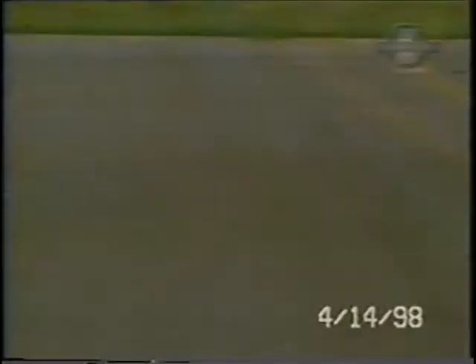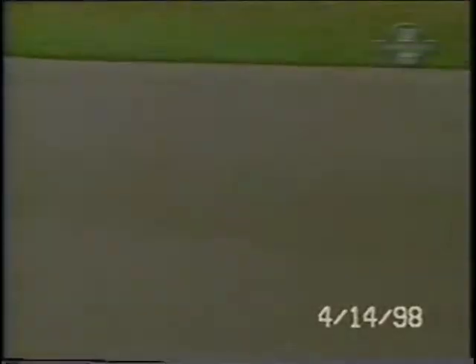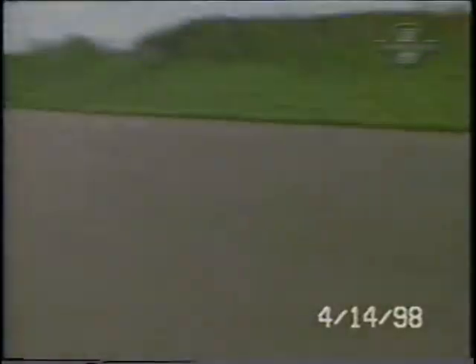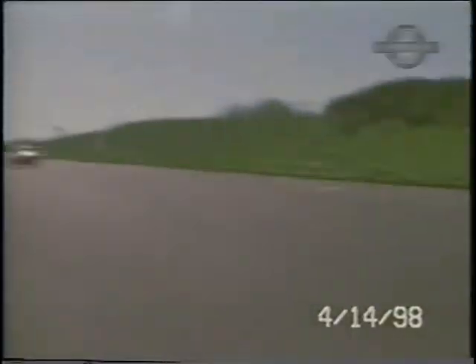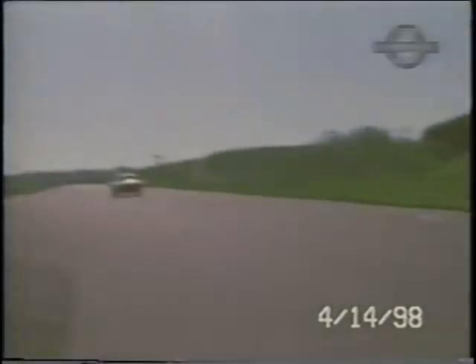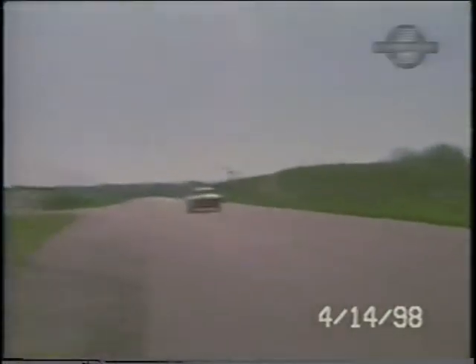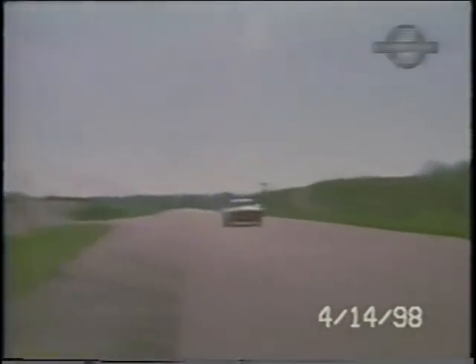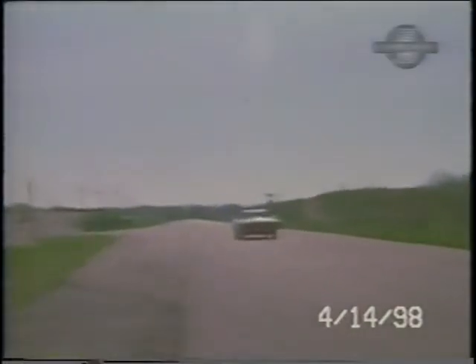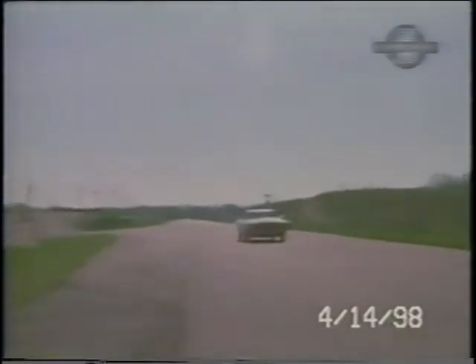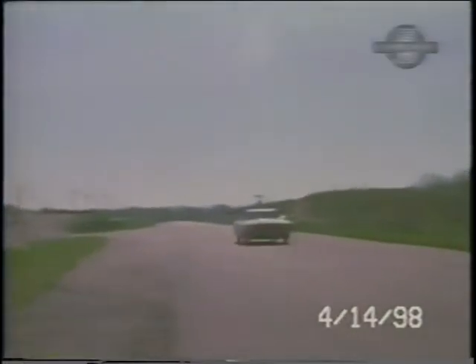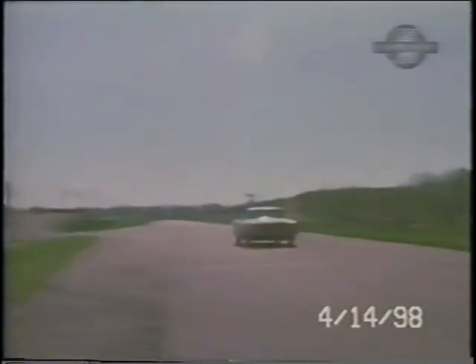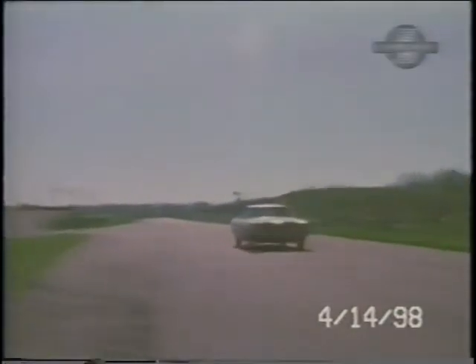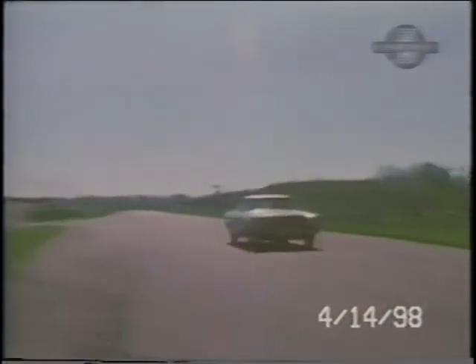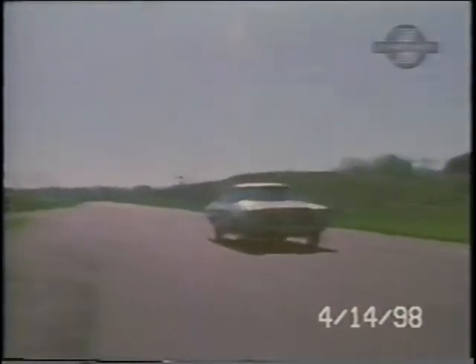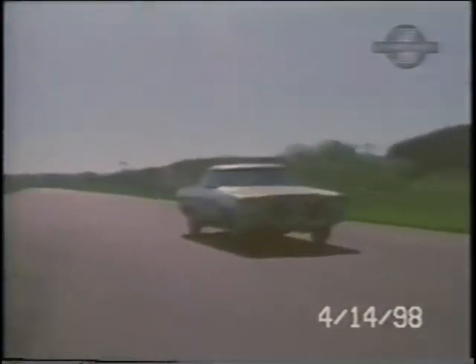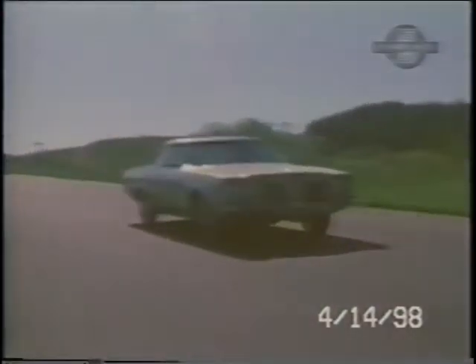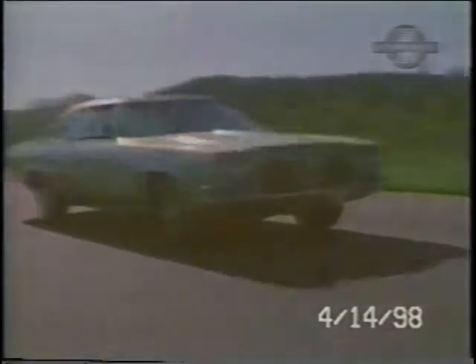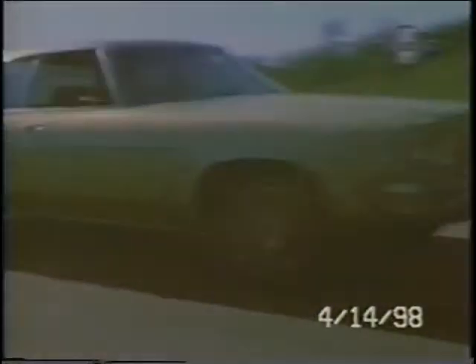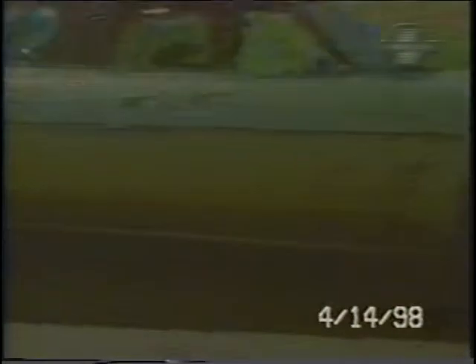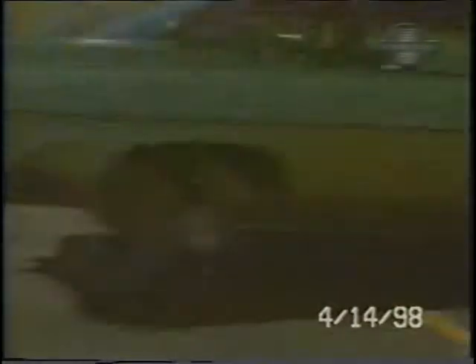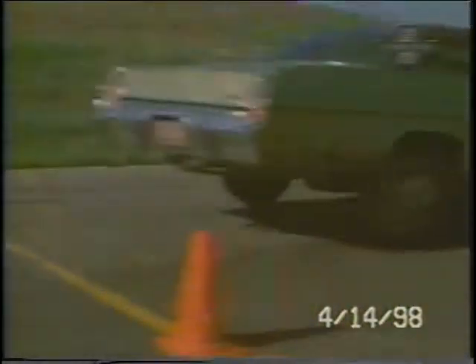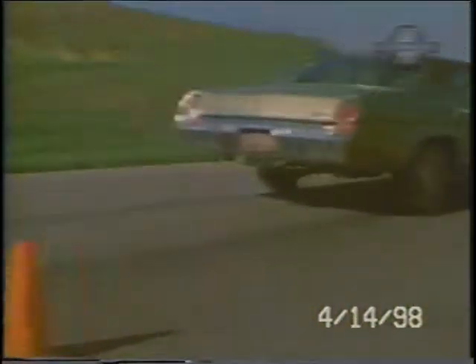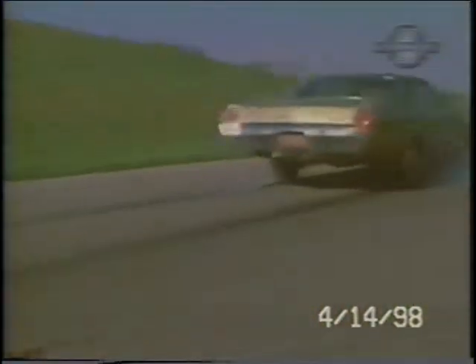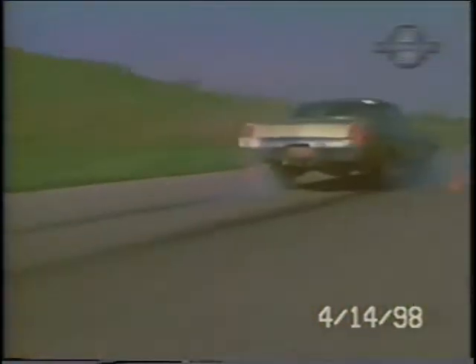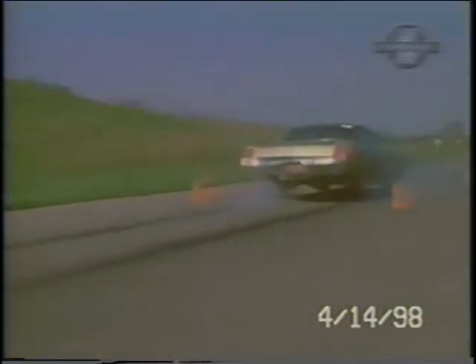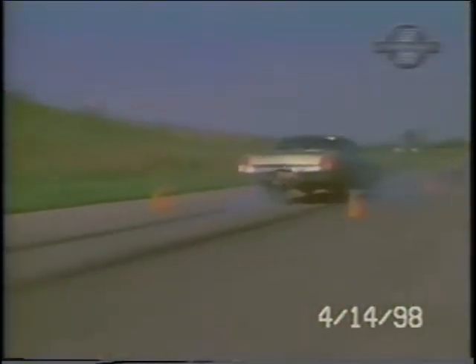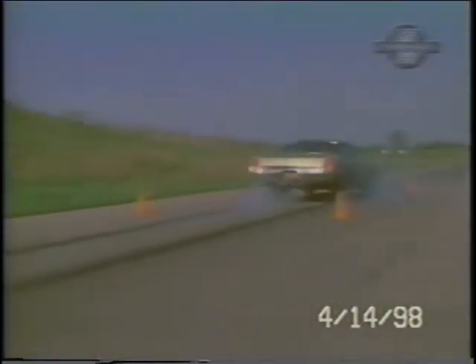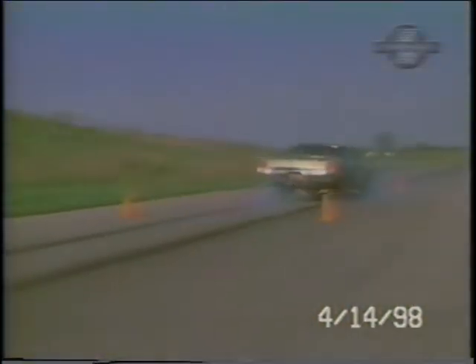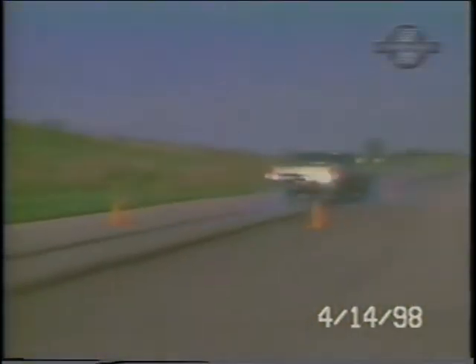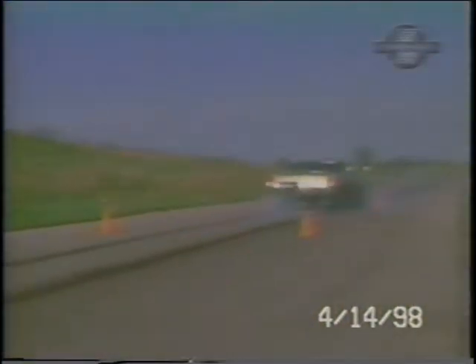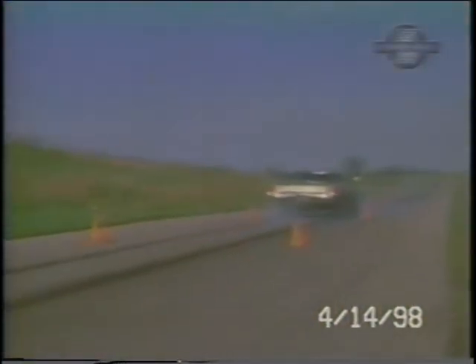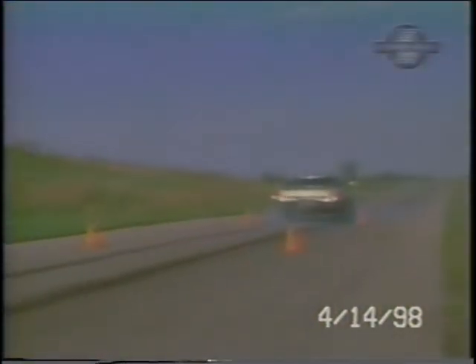The 50-mile-an-hour stop was made in a good straight line, little or no correction necessary, and it took 94 feet.